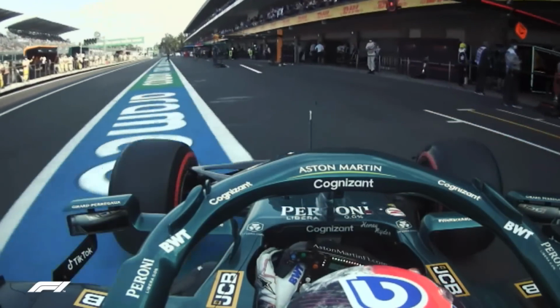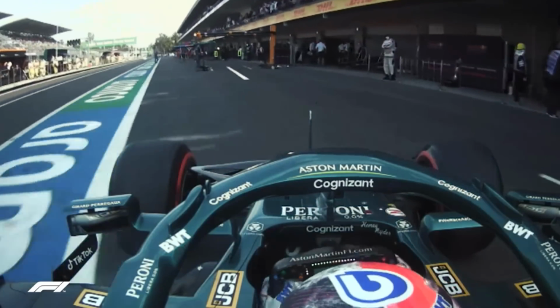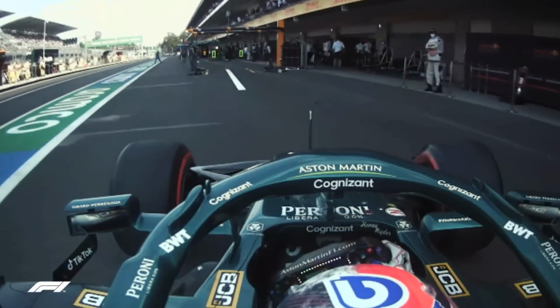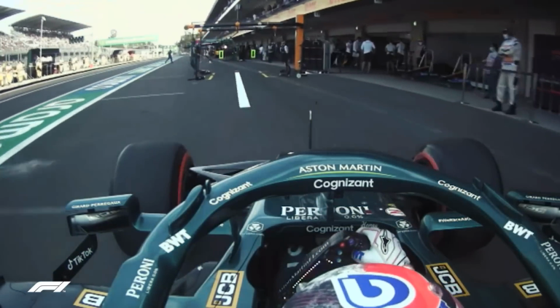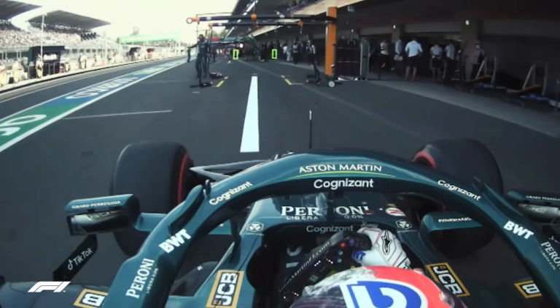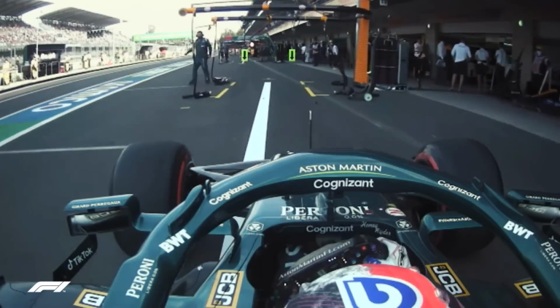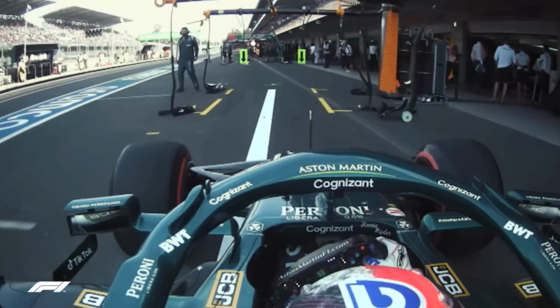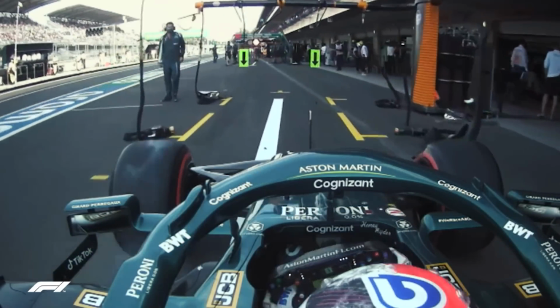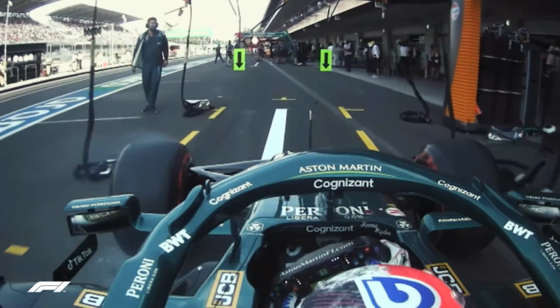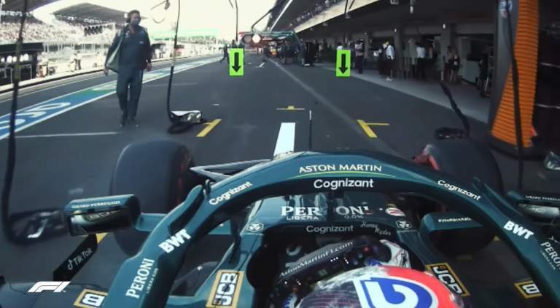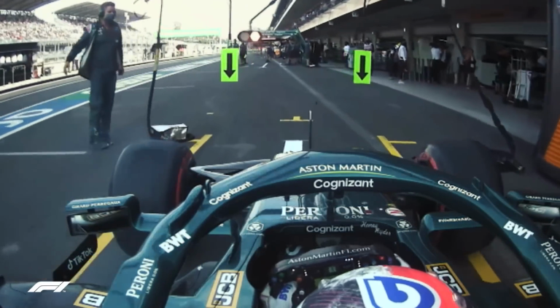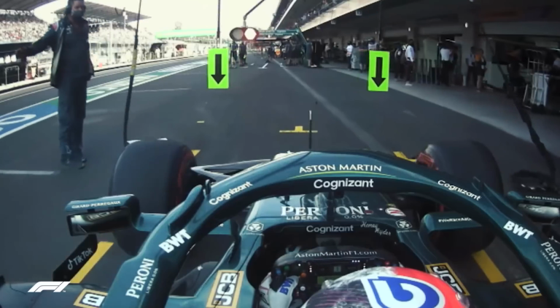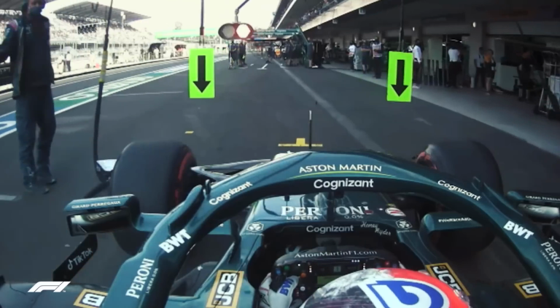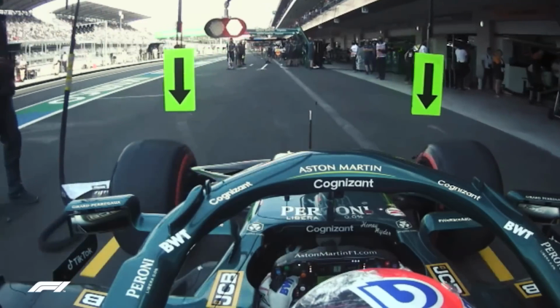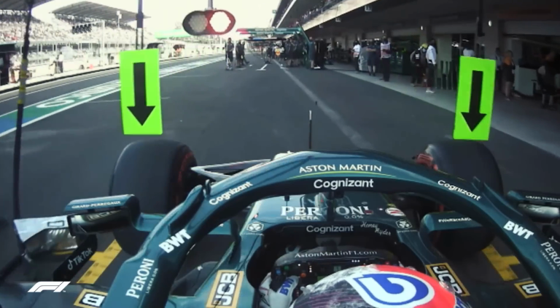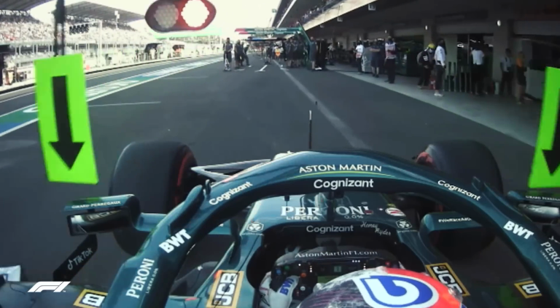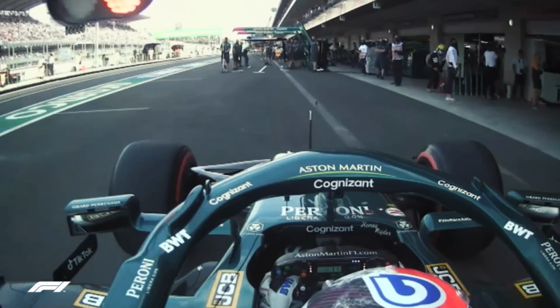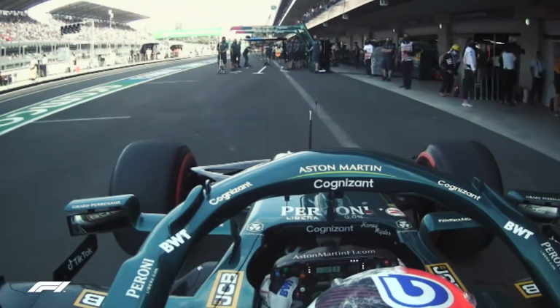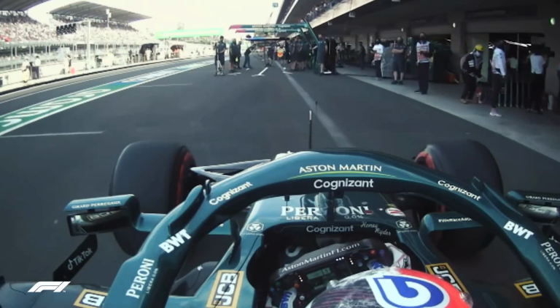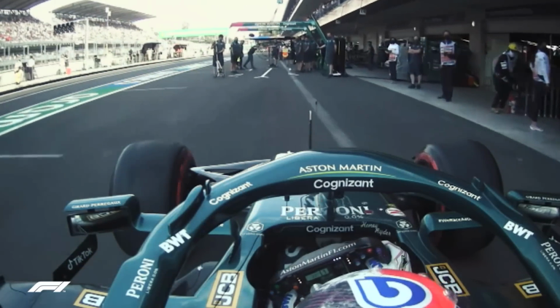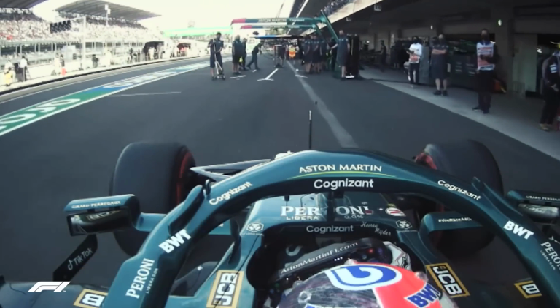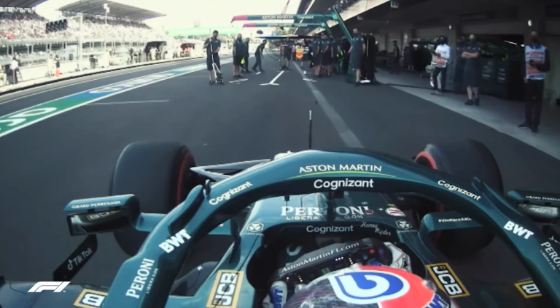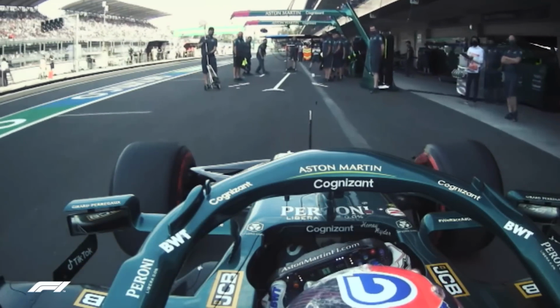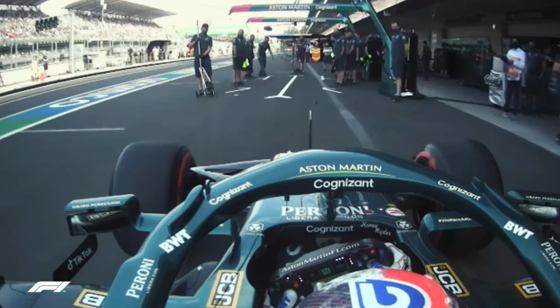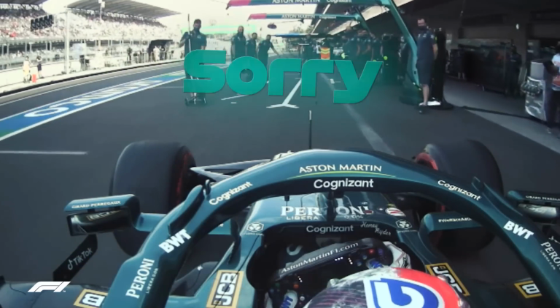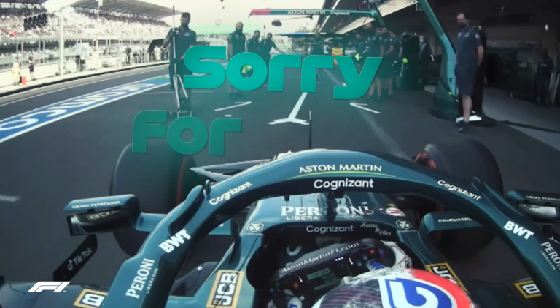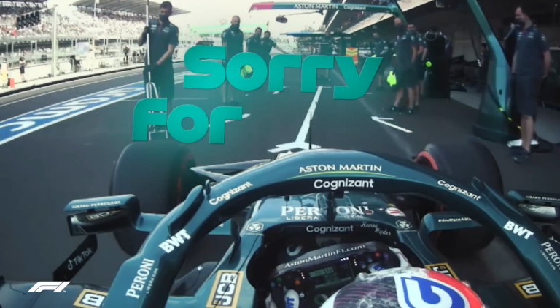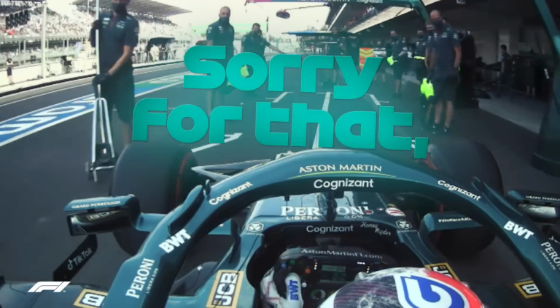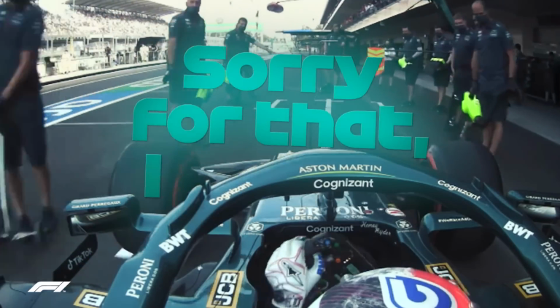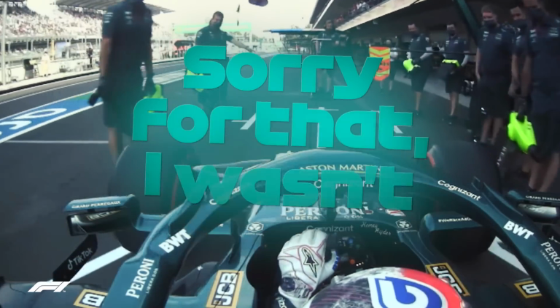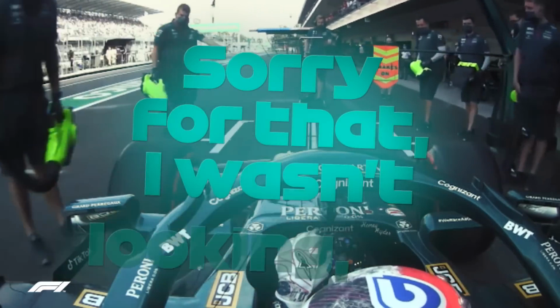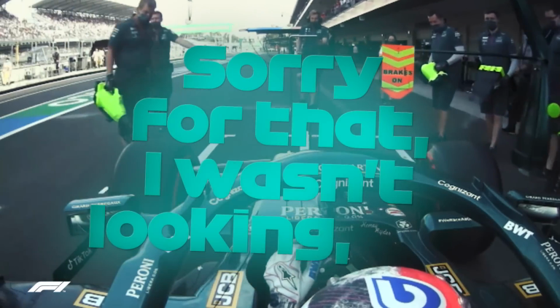However, Vettel brought back flashbacks as he drove through the wrong pit box again, with his engineer responding: sorry for that, I wasn't looking.